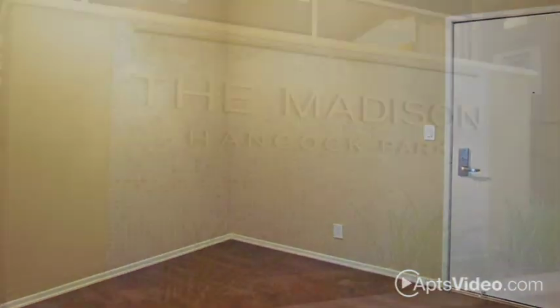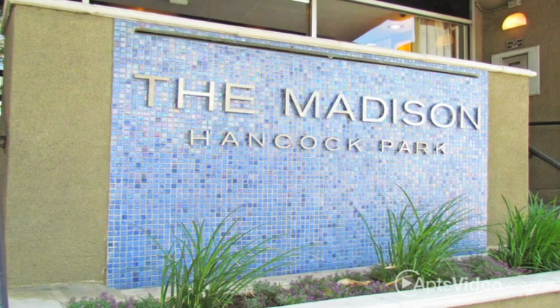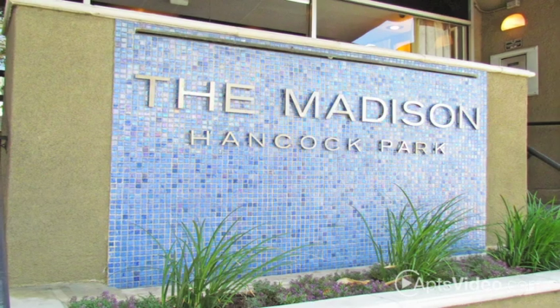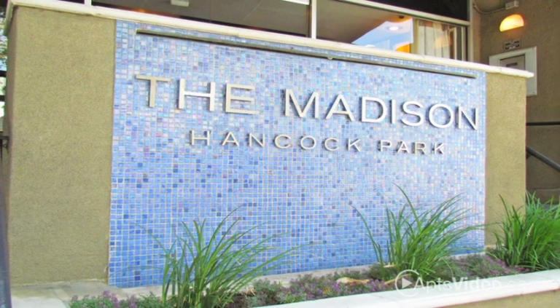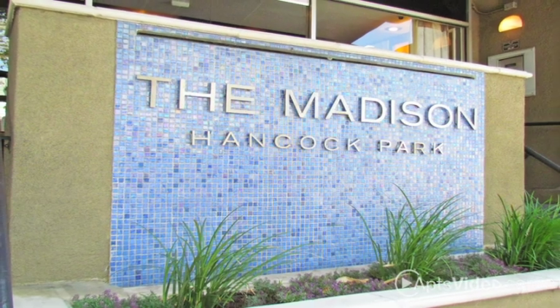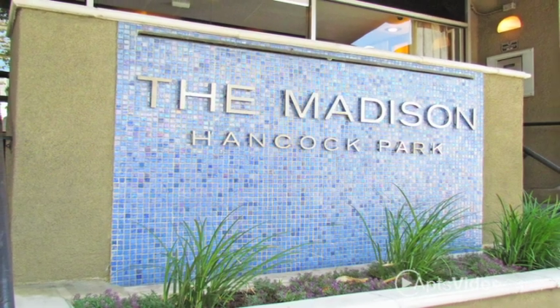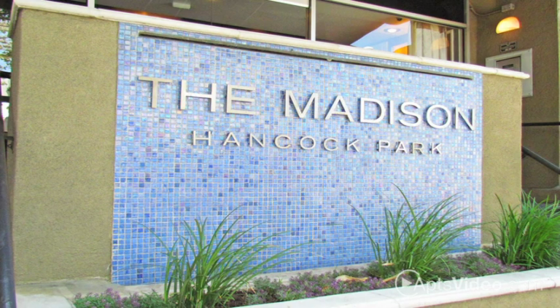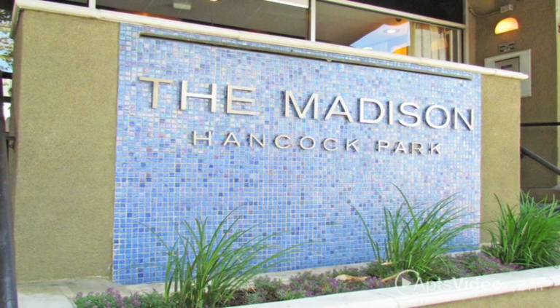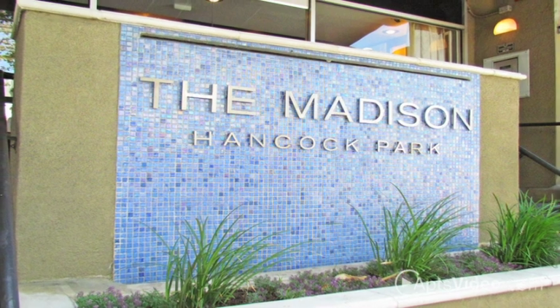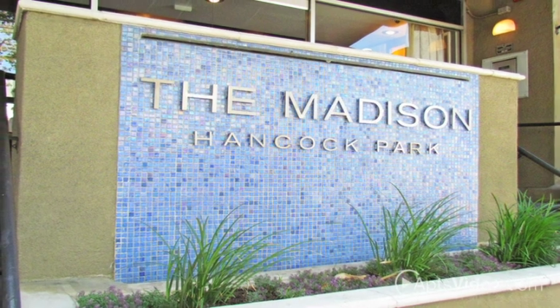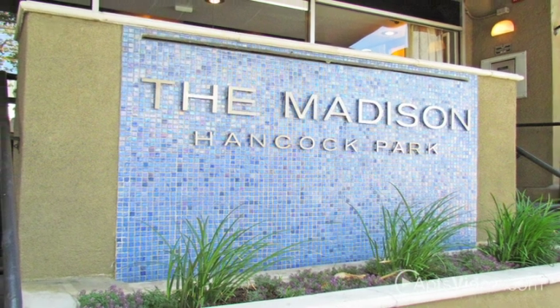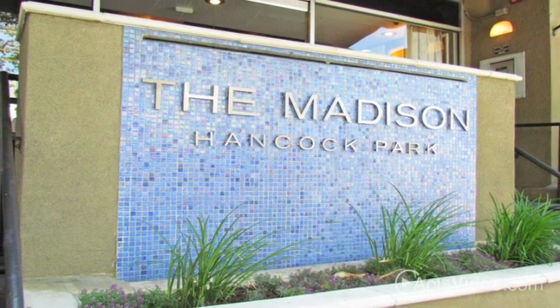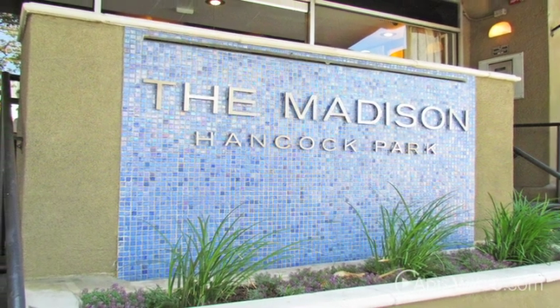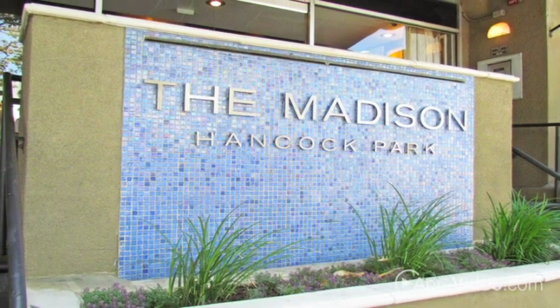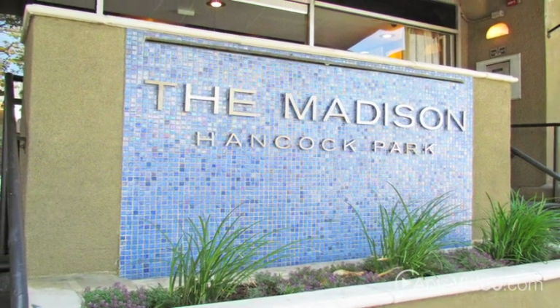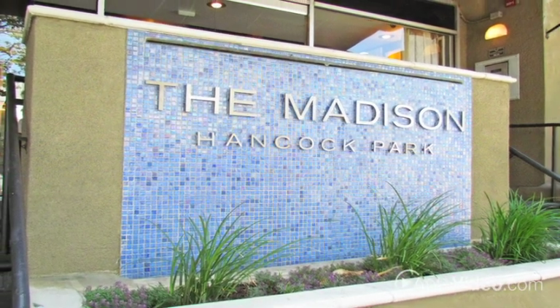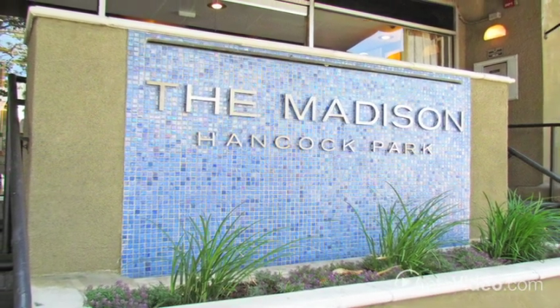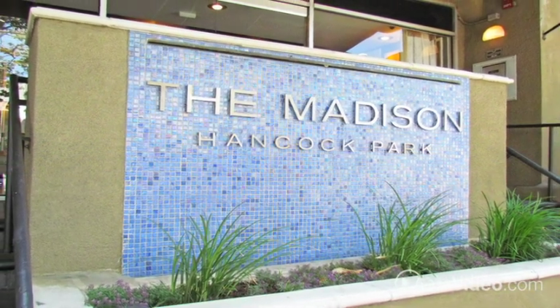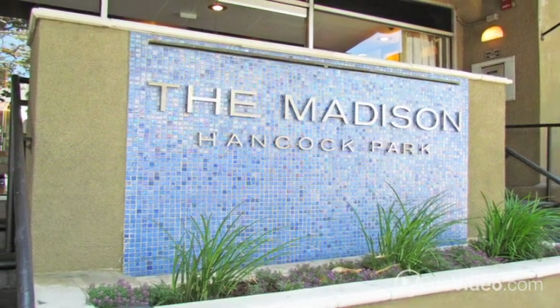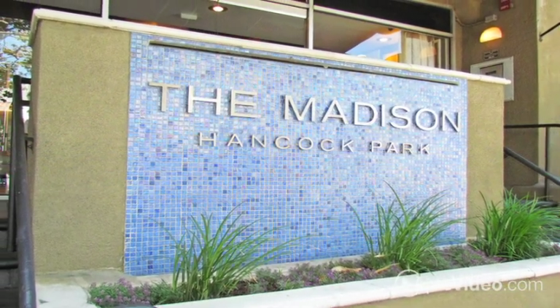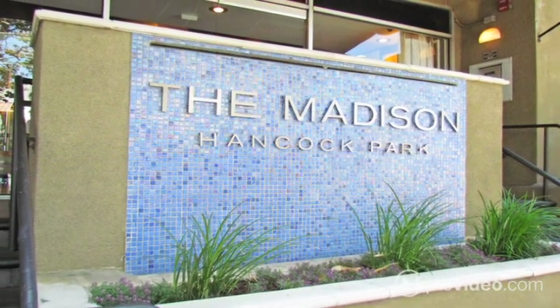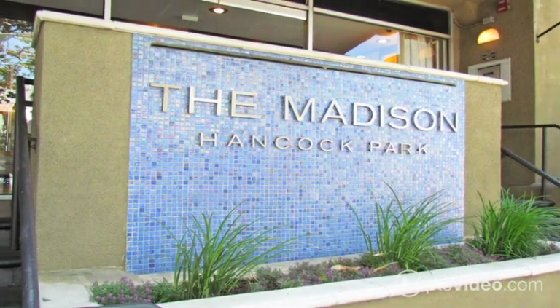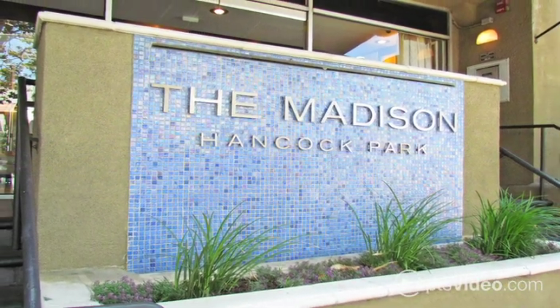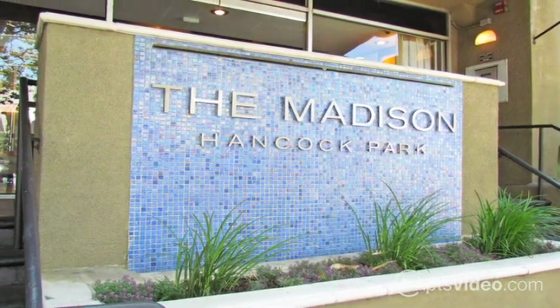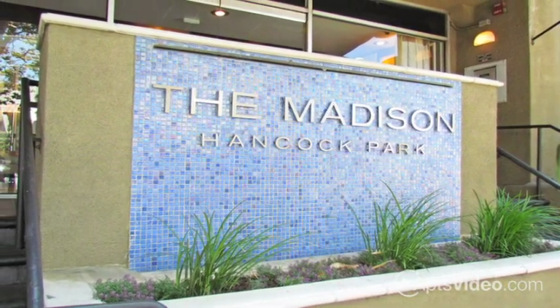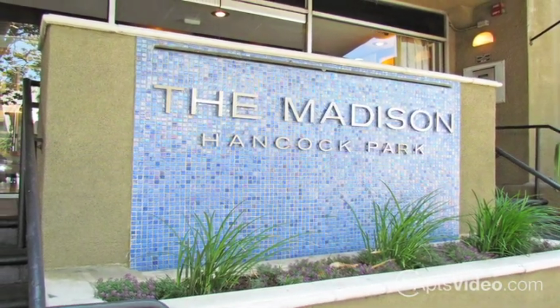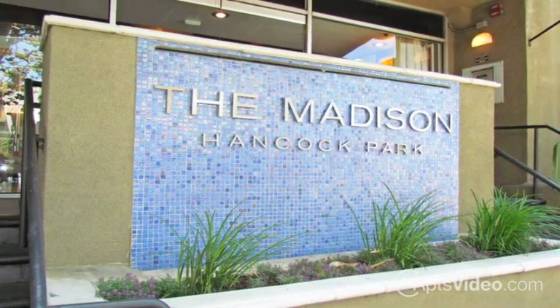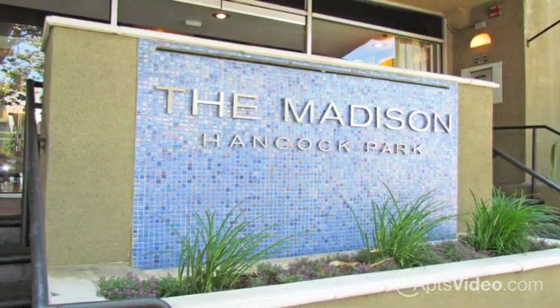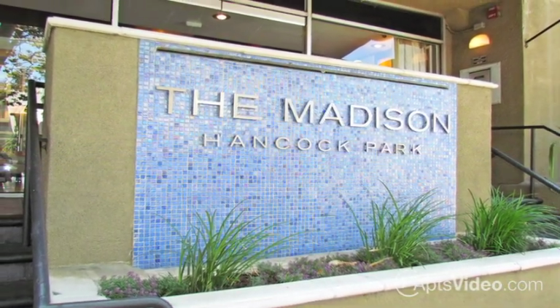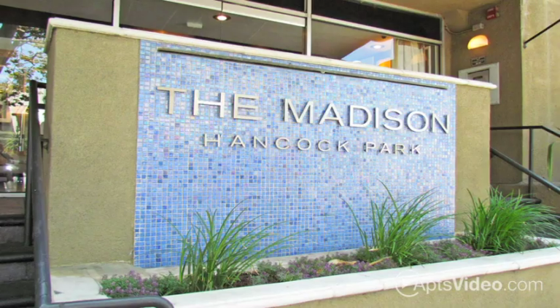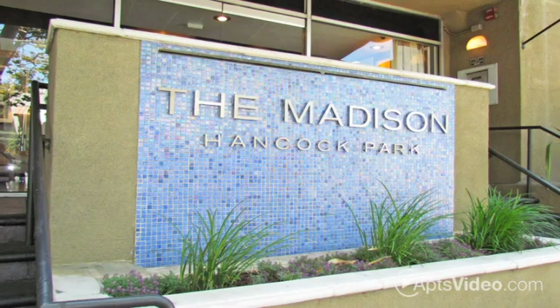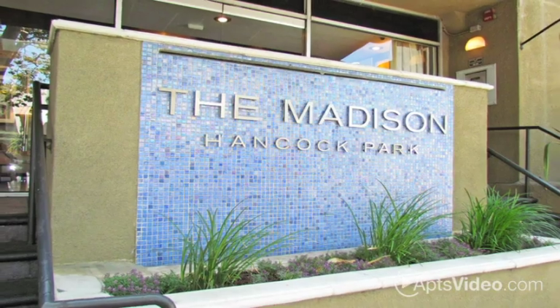Visit the Madison Hancock Park and let us show you all that you've been missing. The ultimate in modern urban living awaits you.